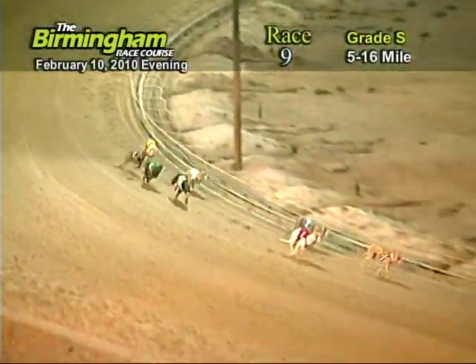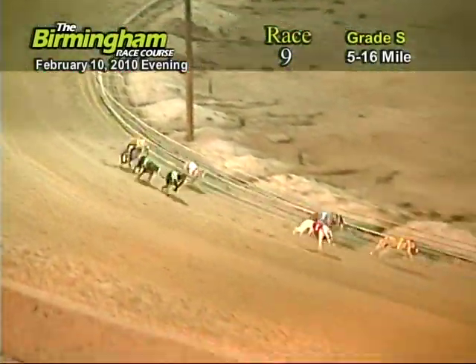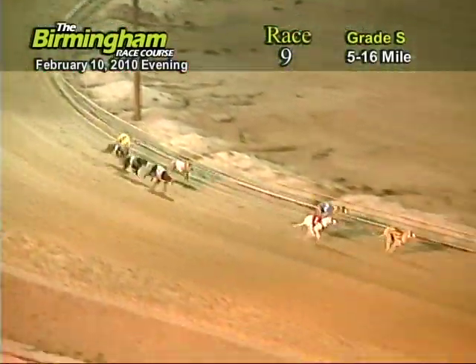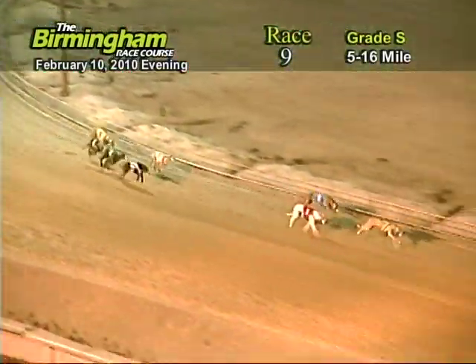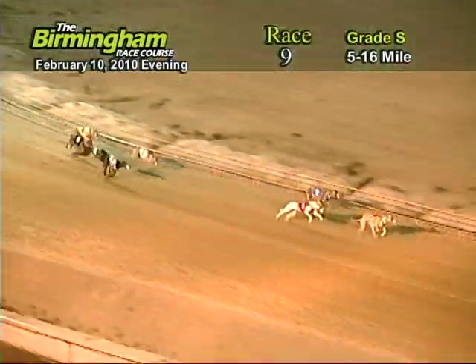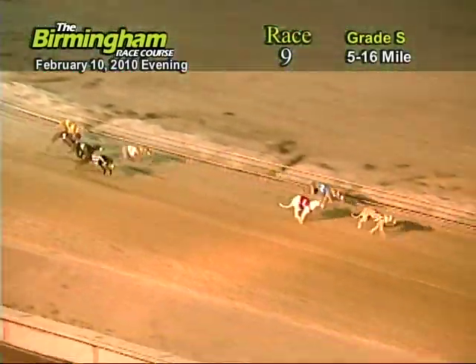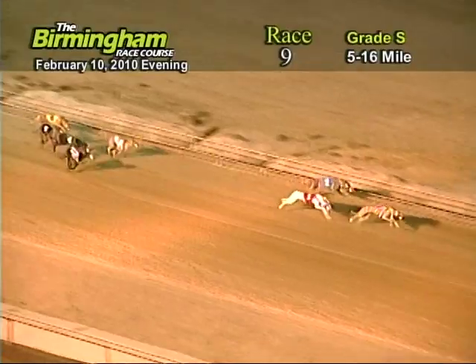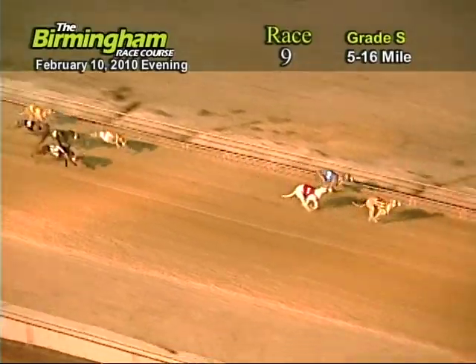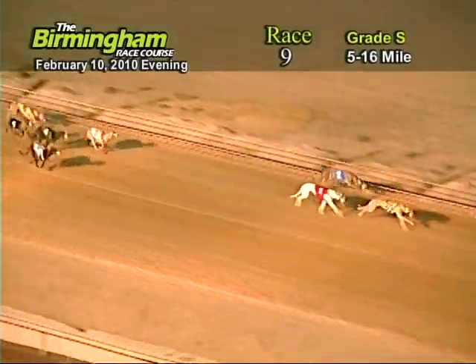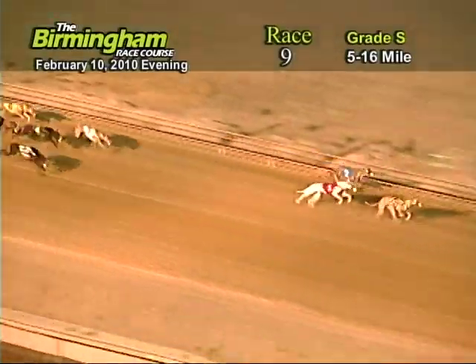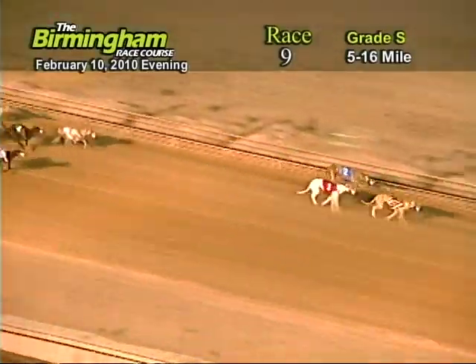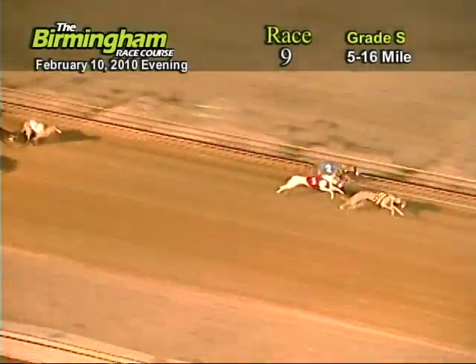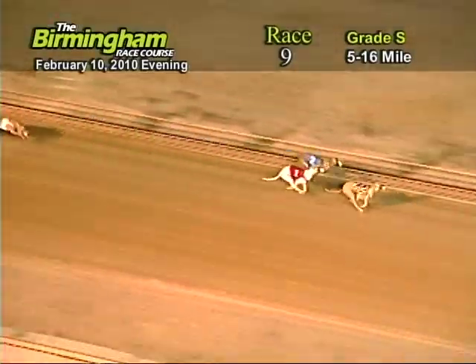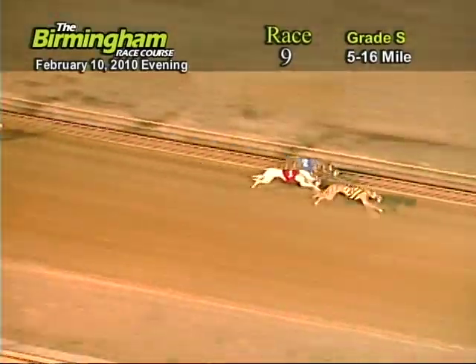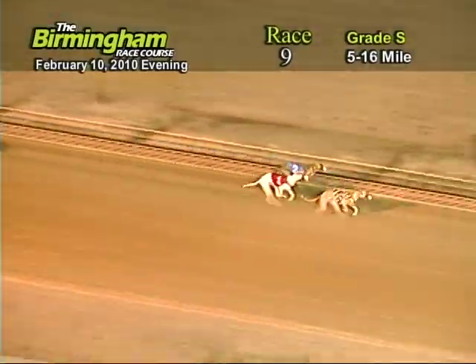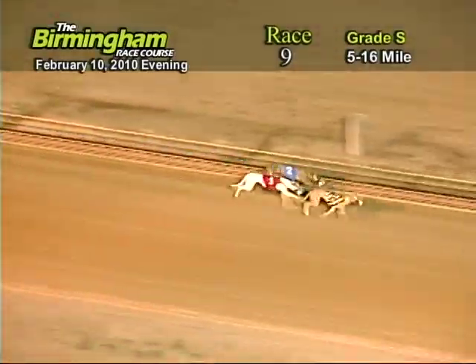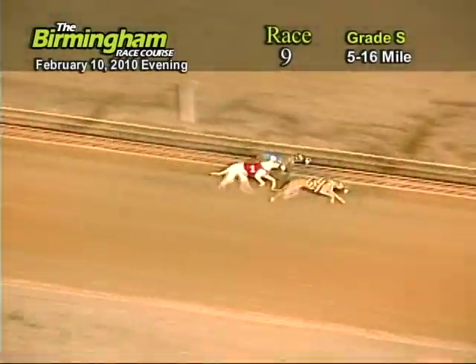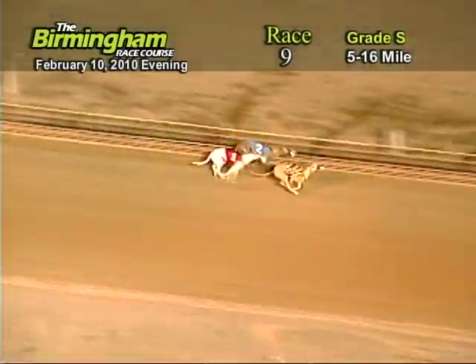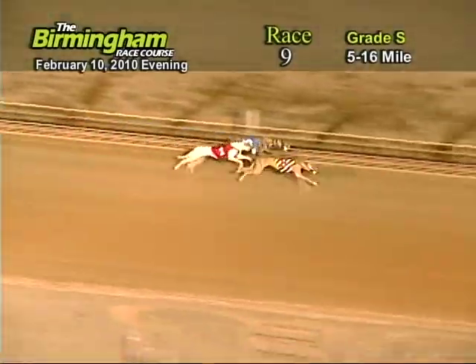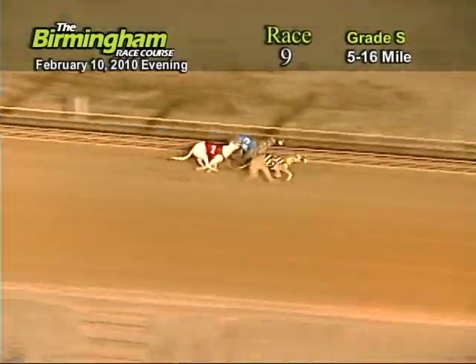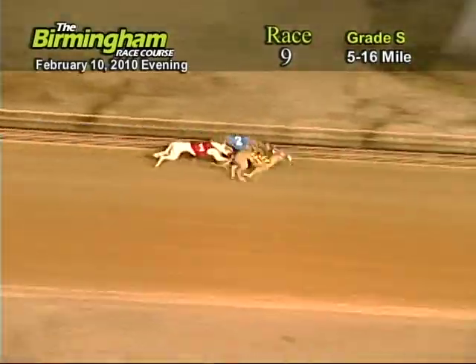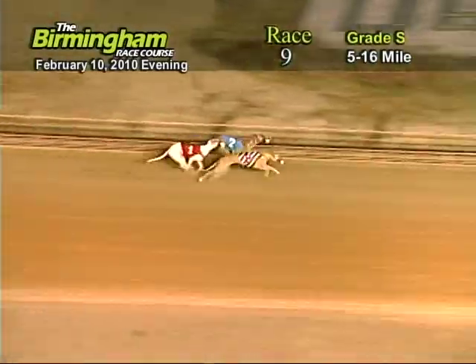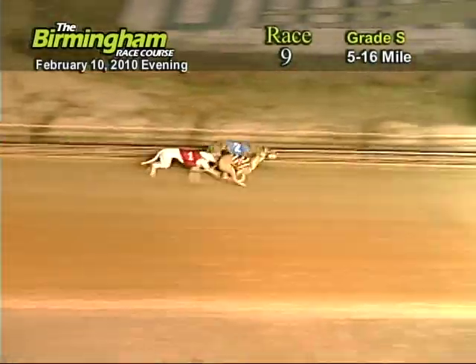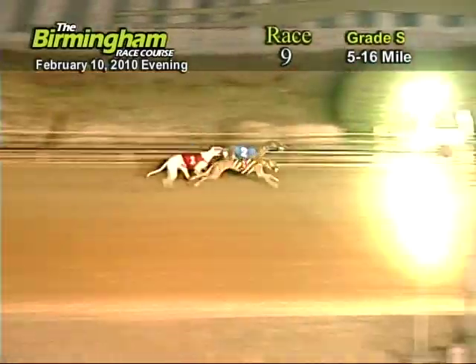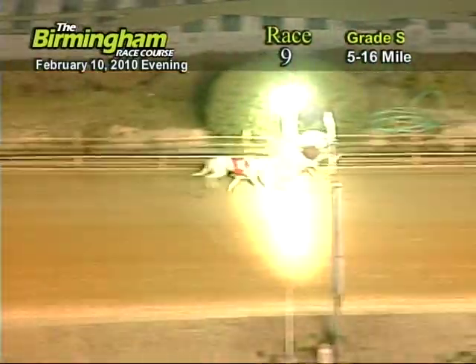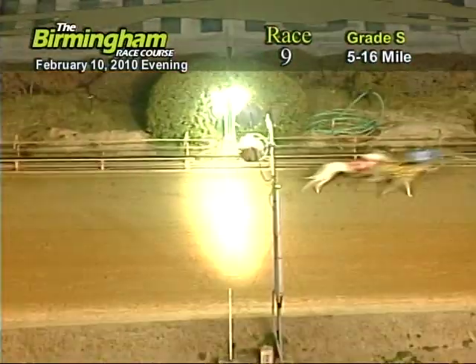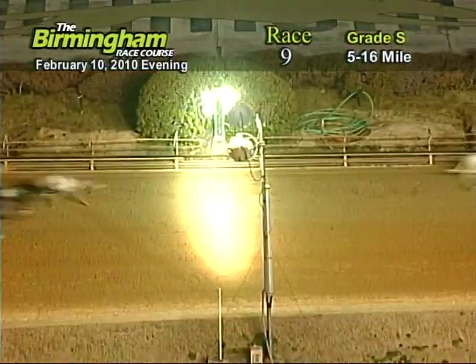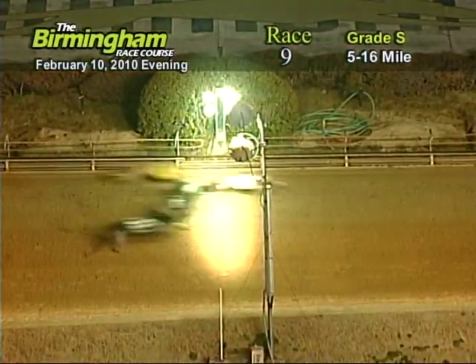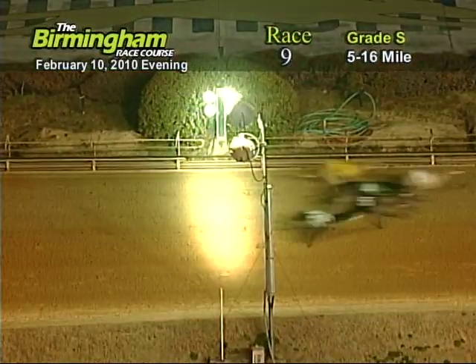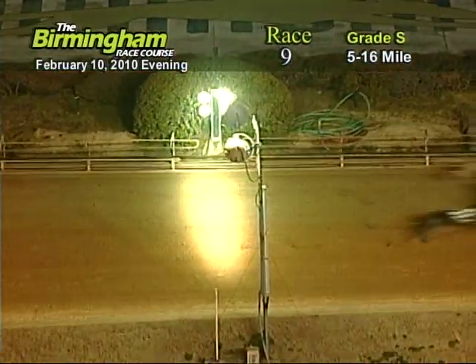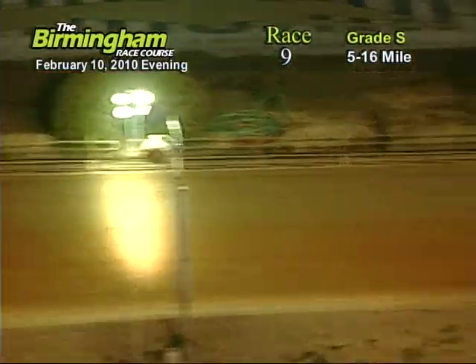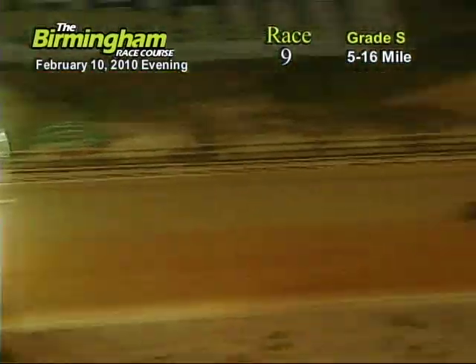As they head down the home stretch, number eight holding on to the lead from the one. As they go into the water, it's going to be two, eight, one, three.